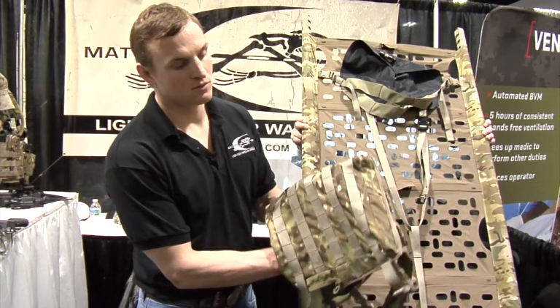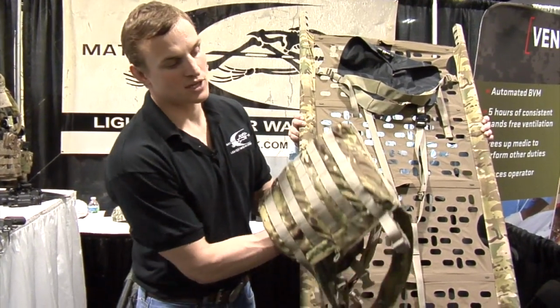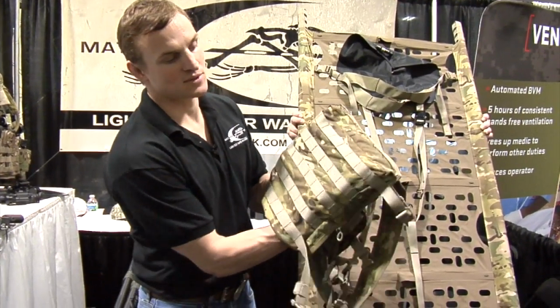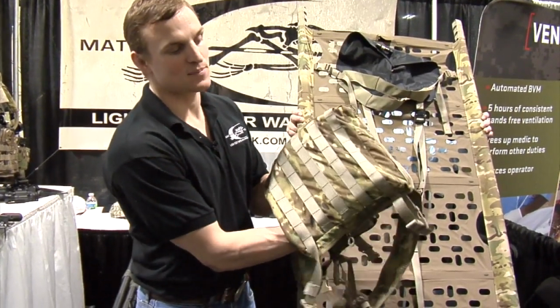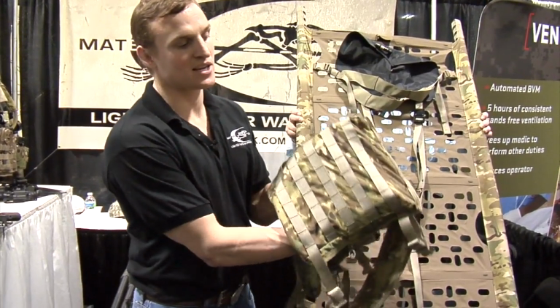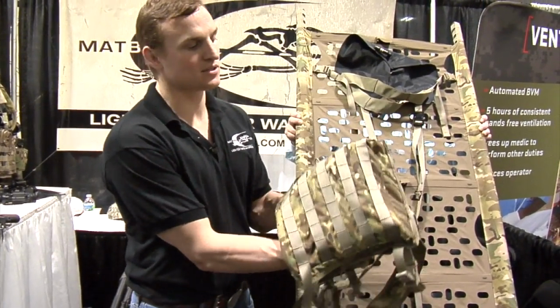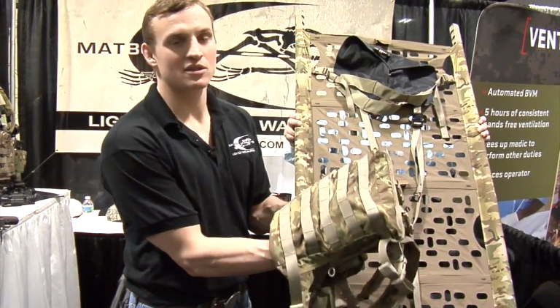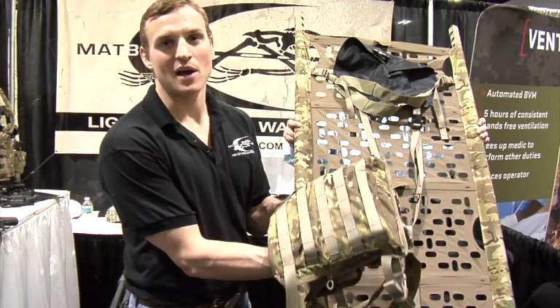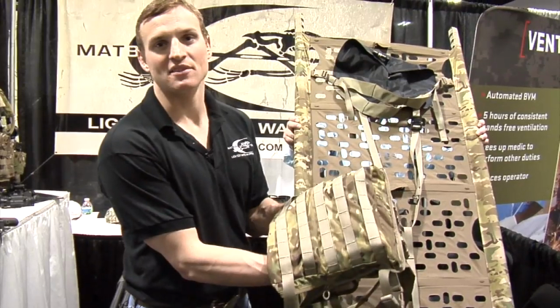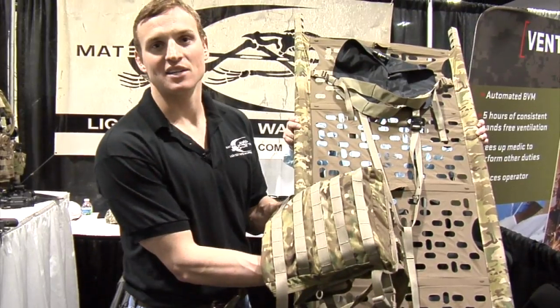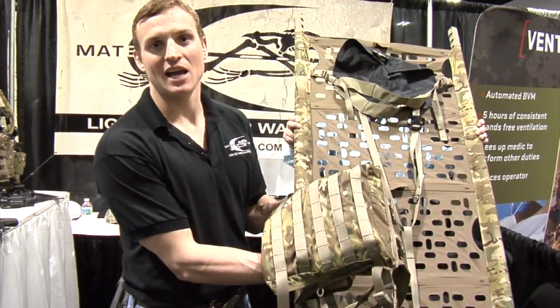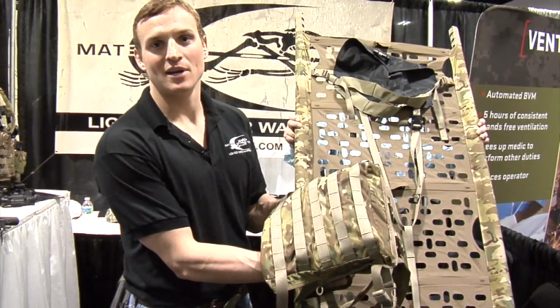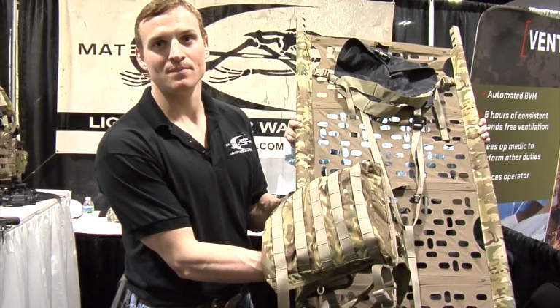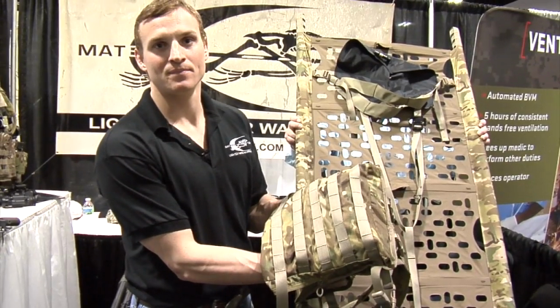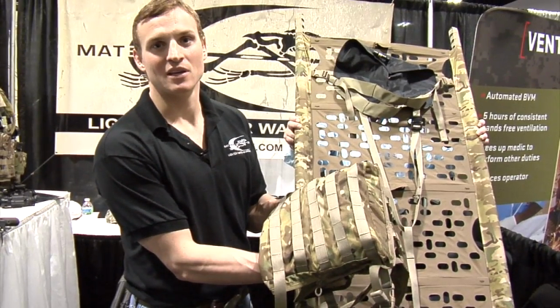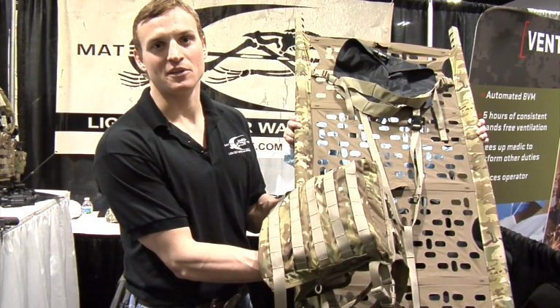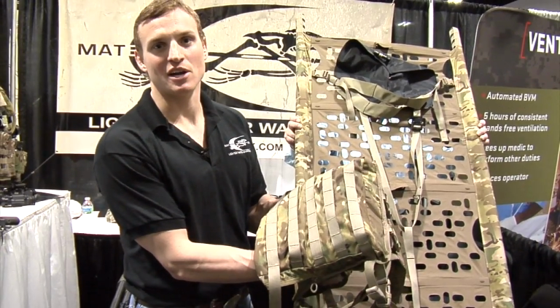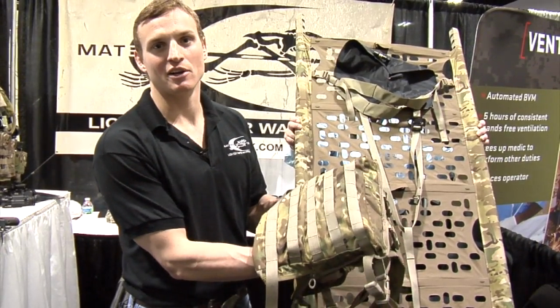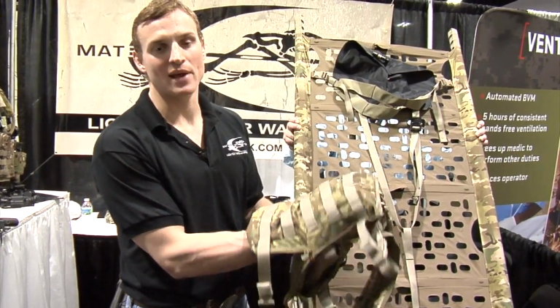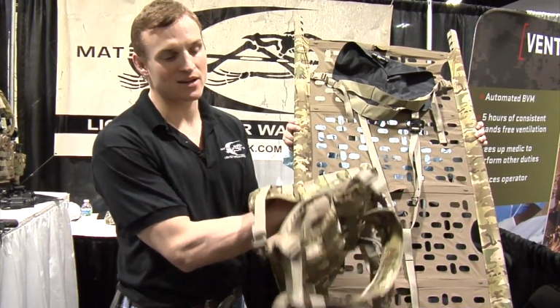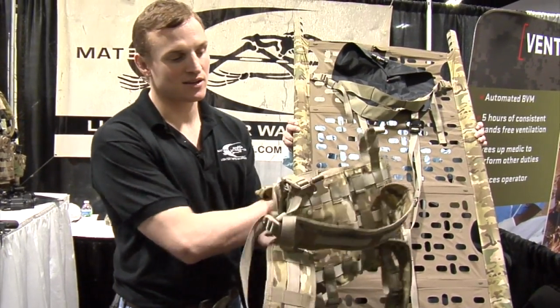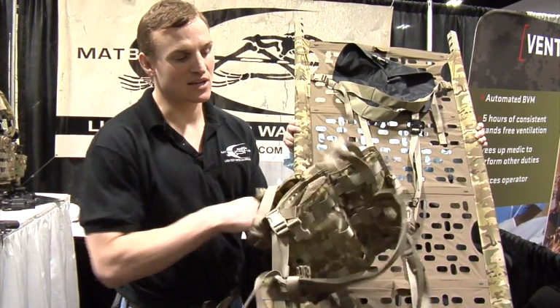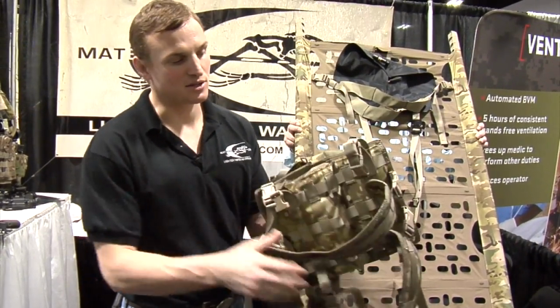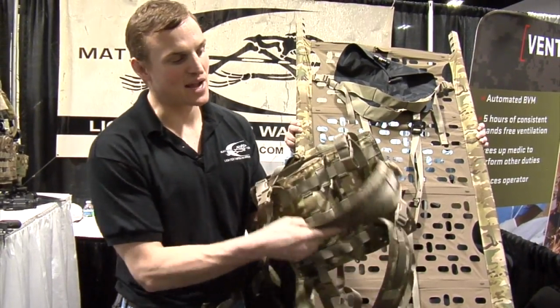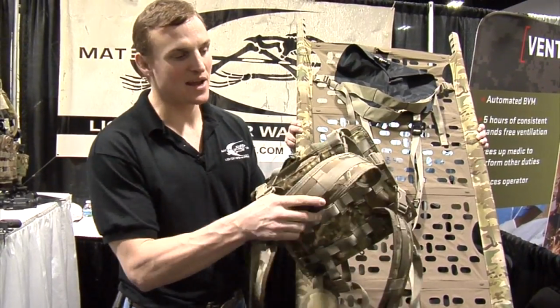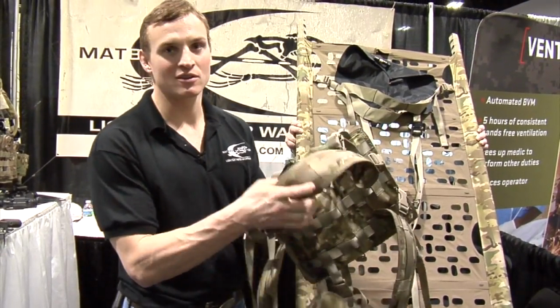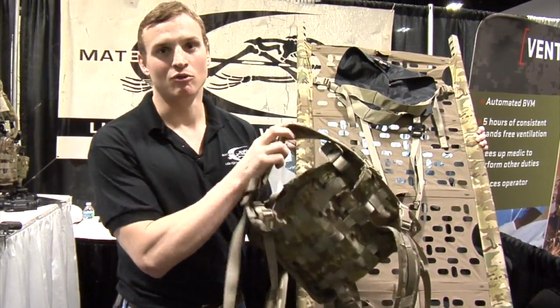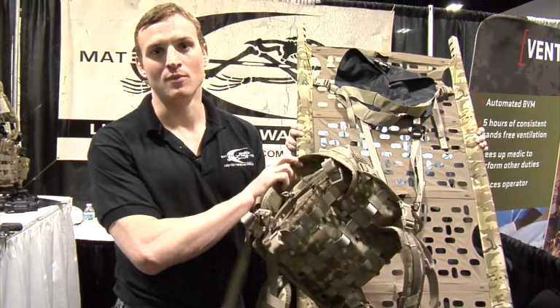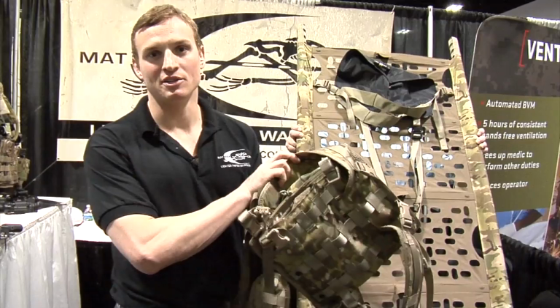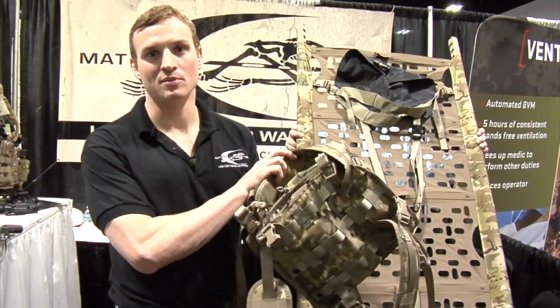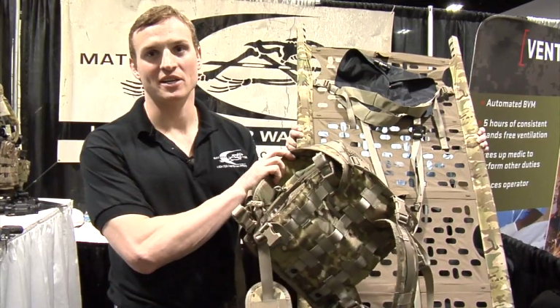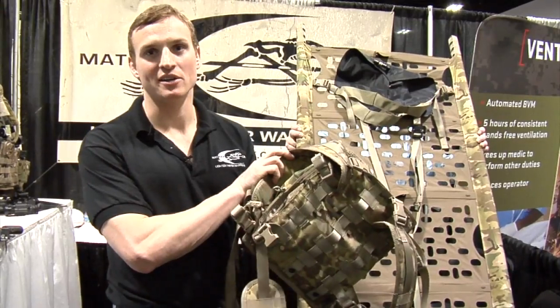When it comes in this package, it's about the size of a laptop and fits directly on your back as either a backpack or MOLLE to your plate carrier.